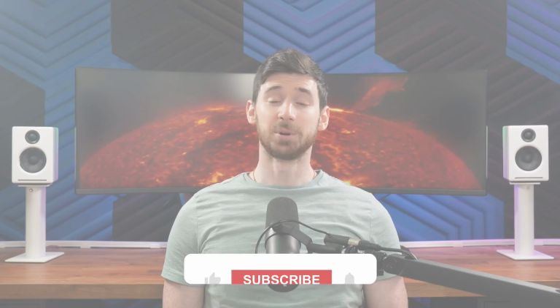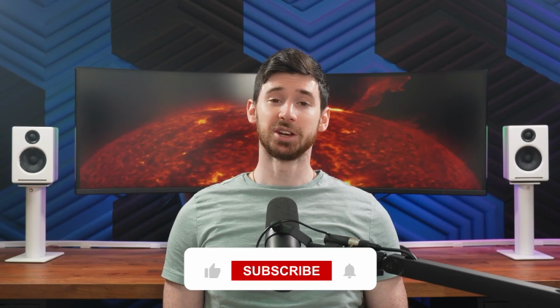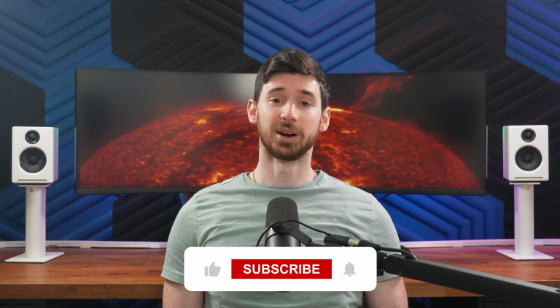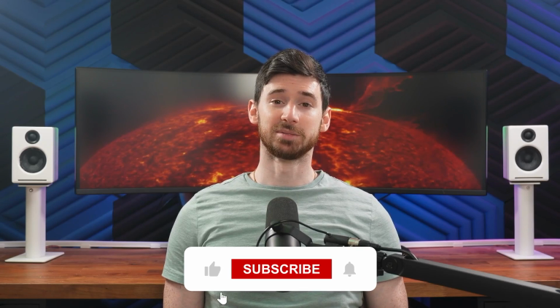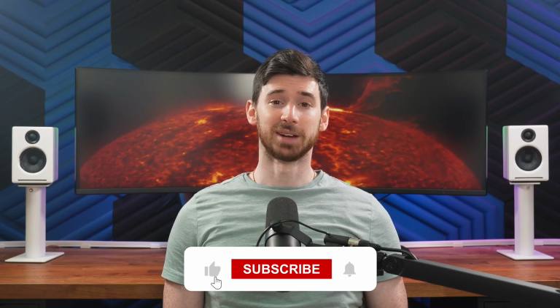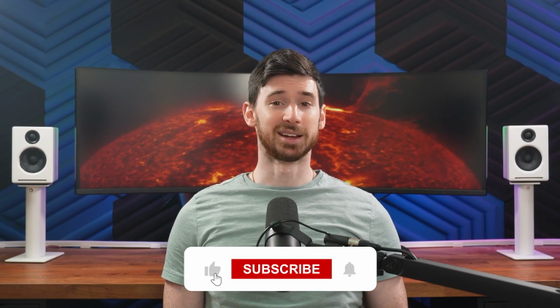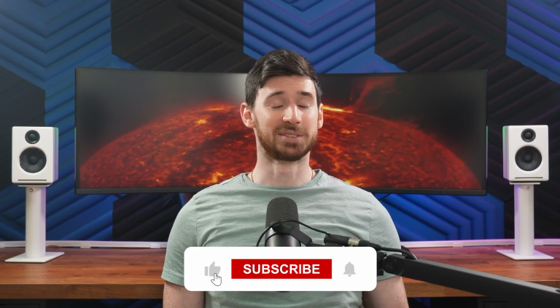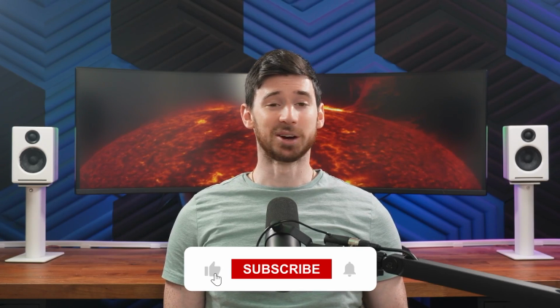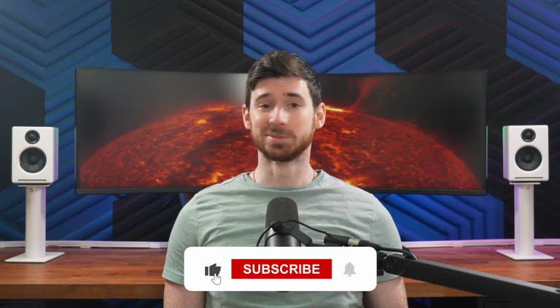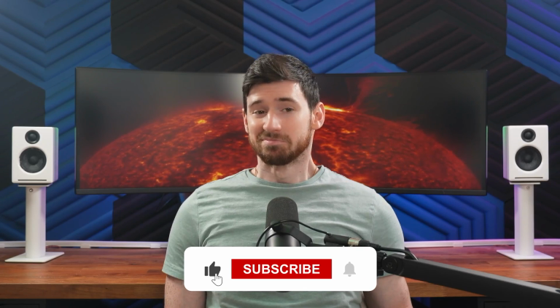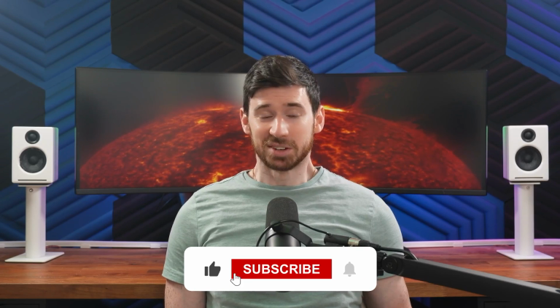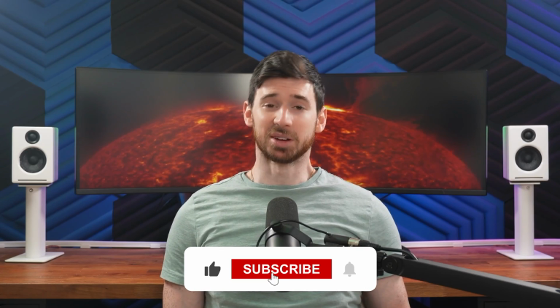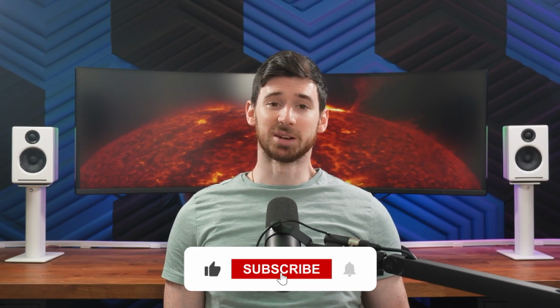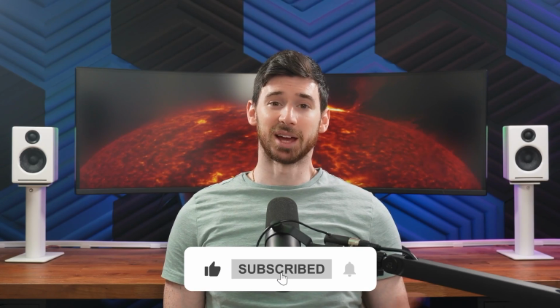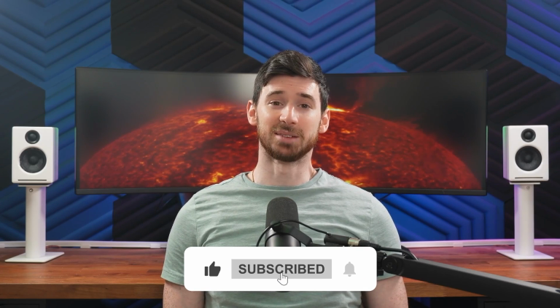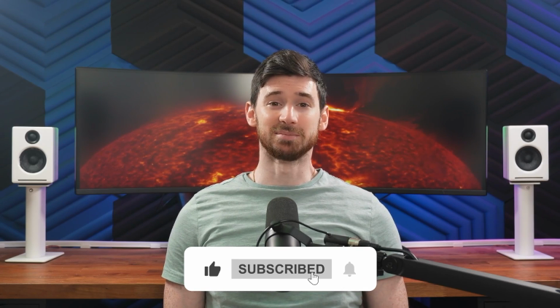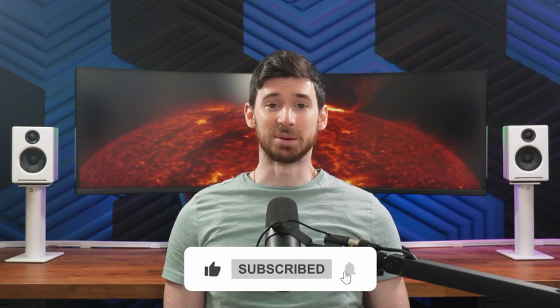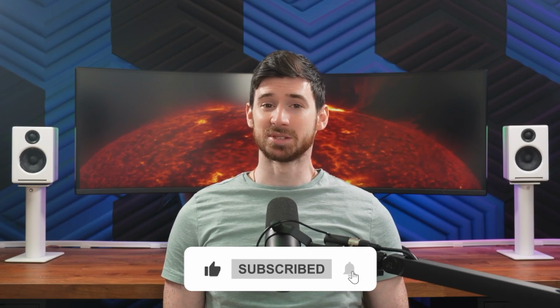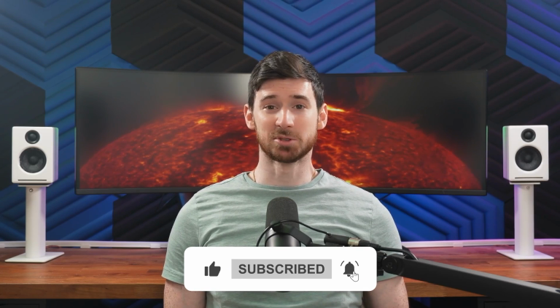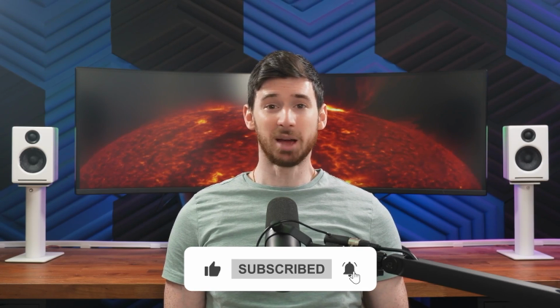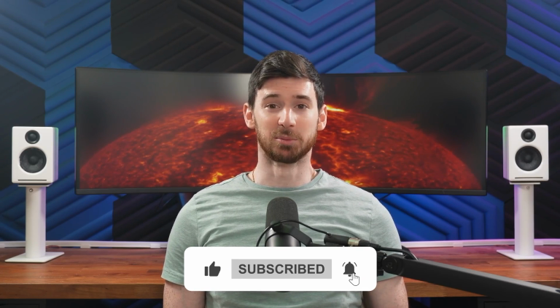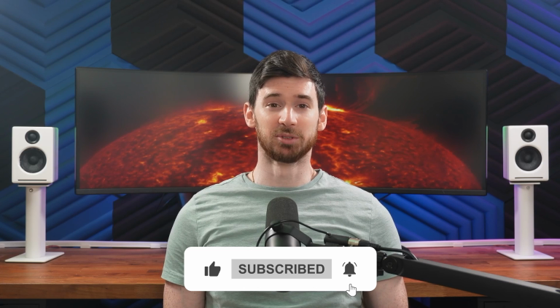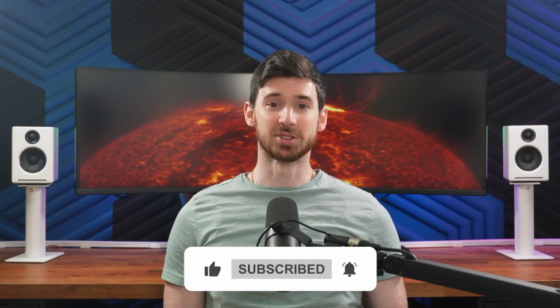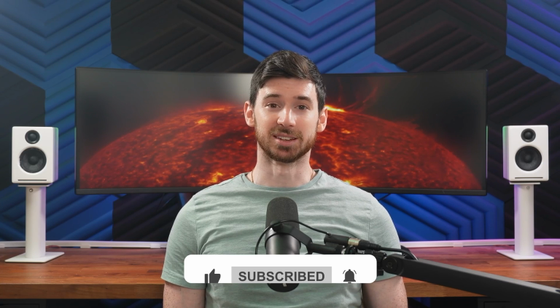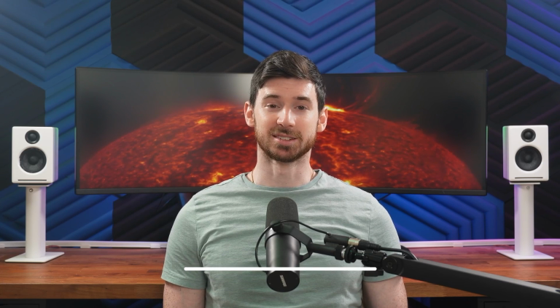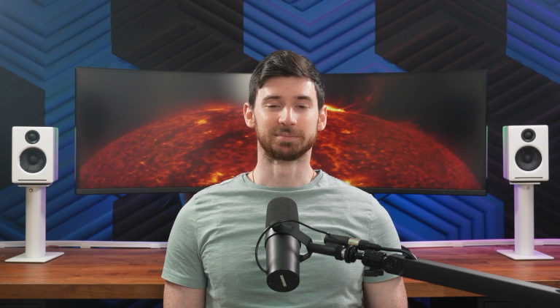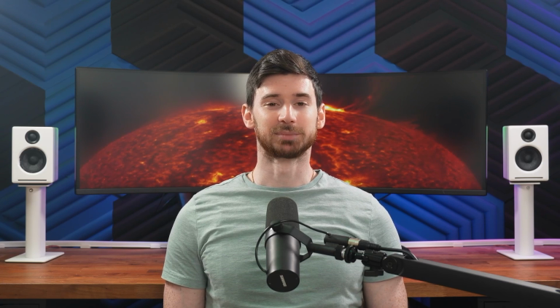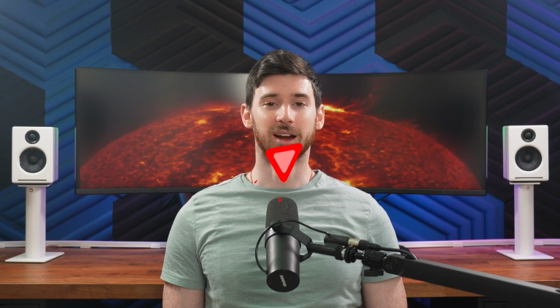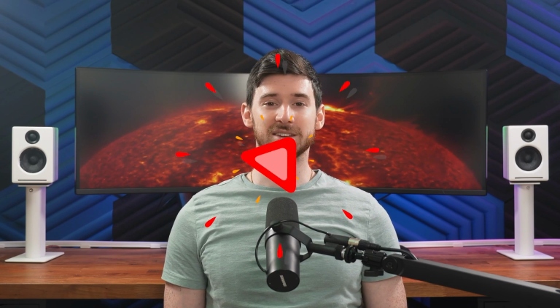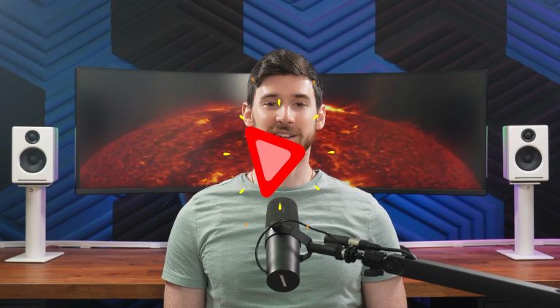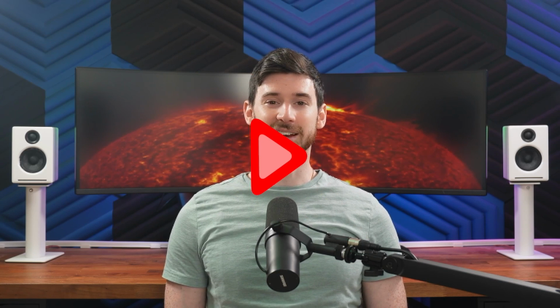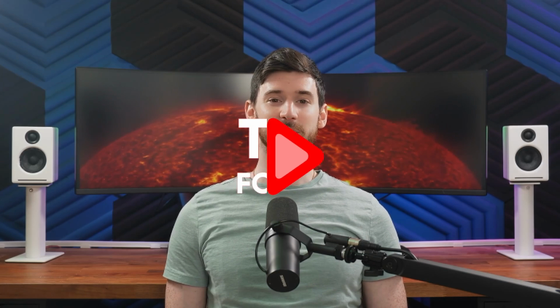Appreciate you watching. If this helped, give it a thumbs up, and maybe subscribe for more reviews like this. I'll catch y'all in the next one.